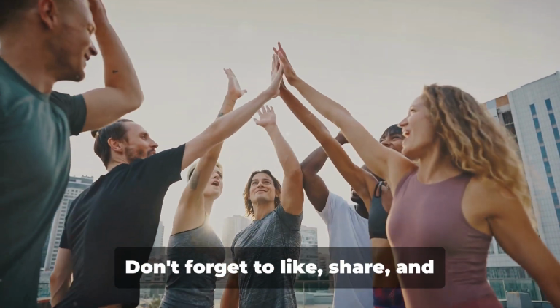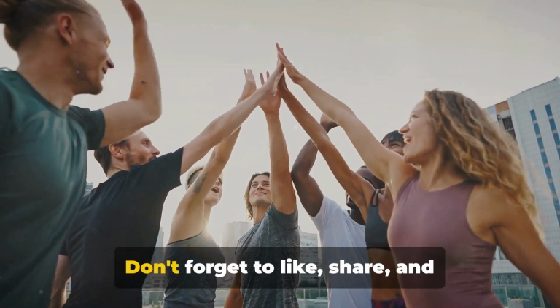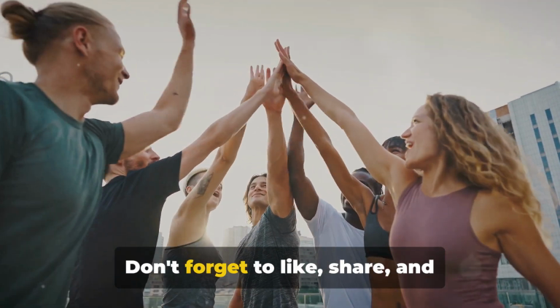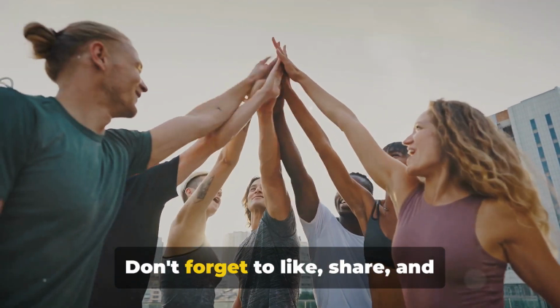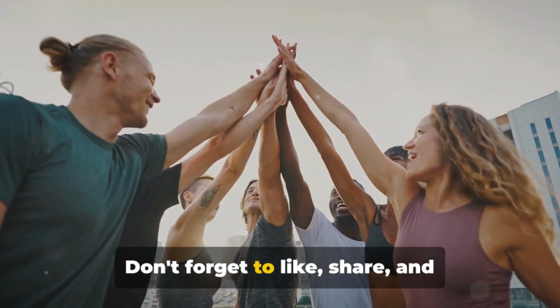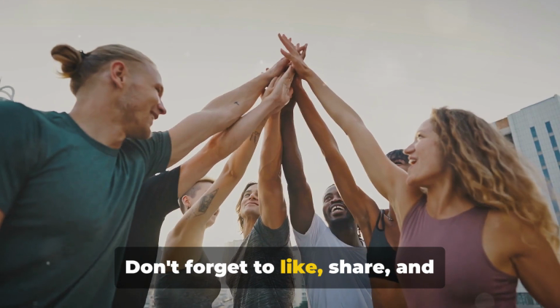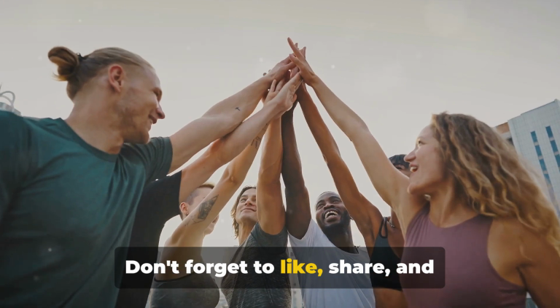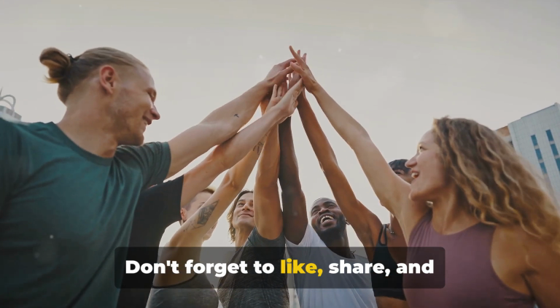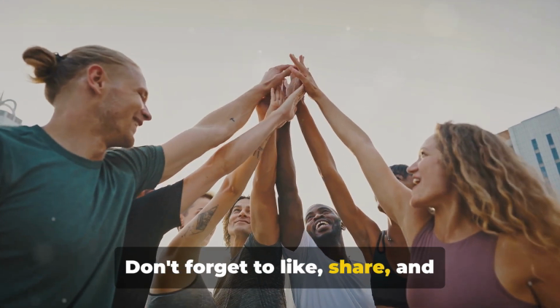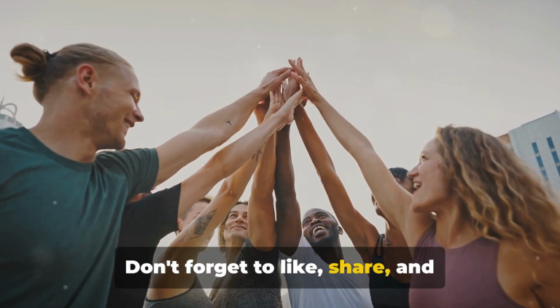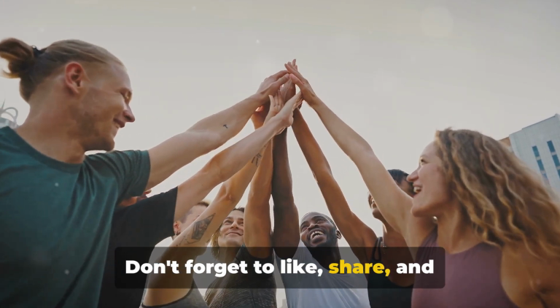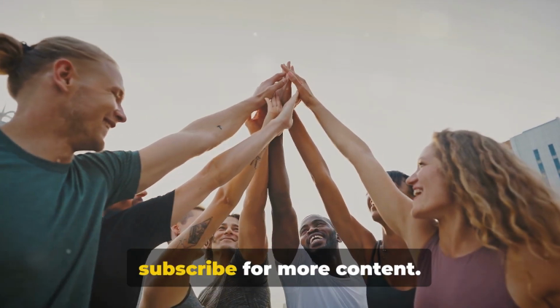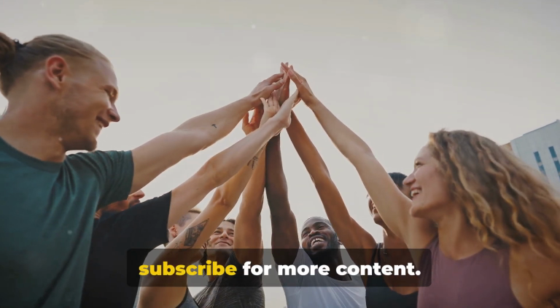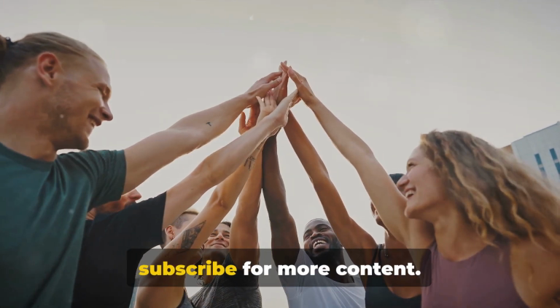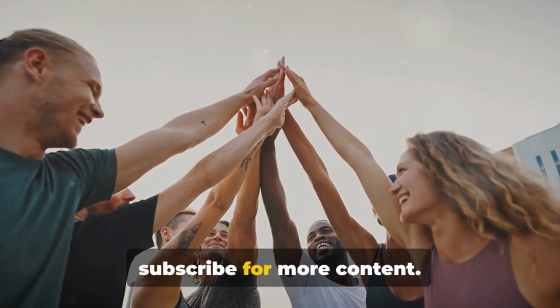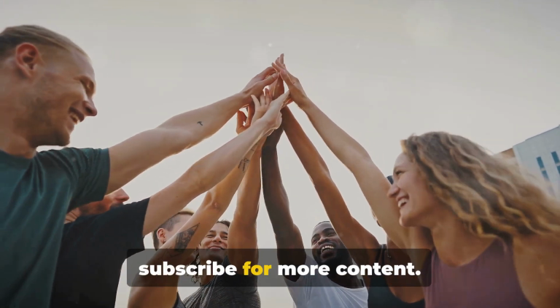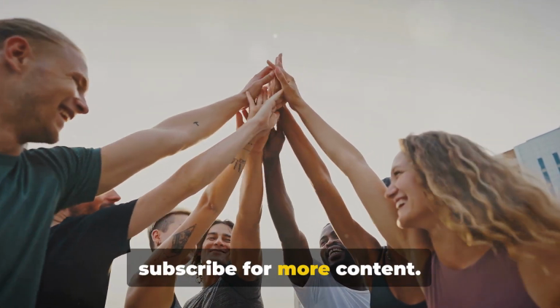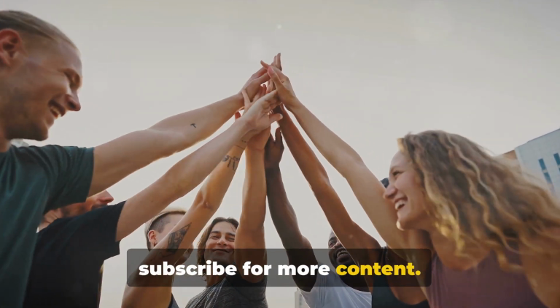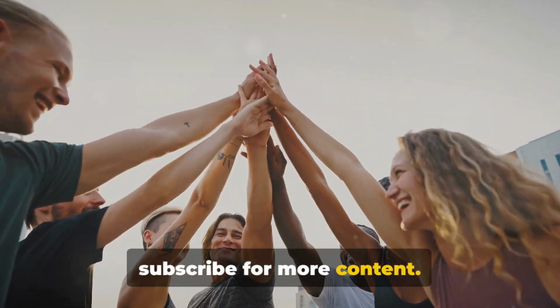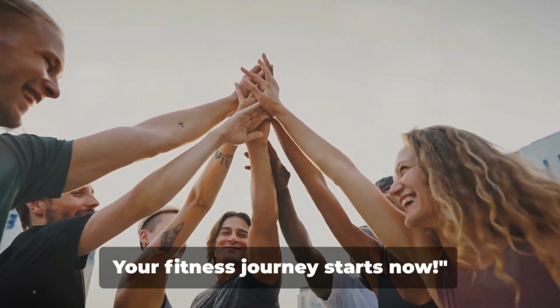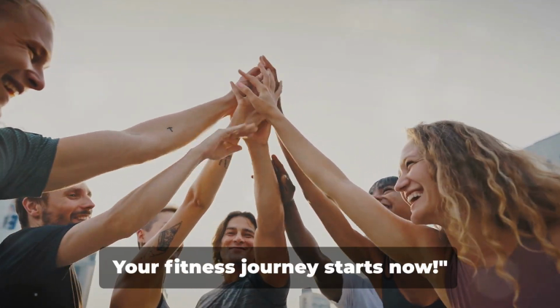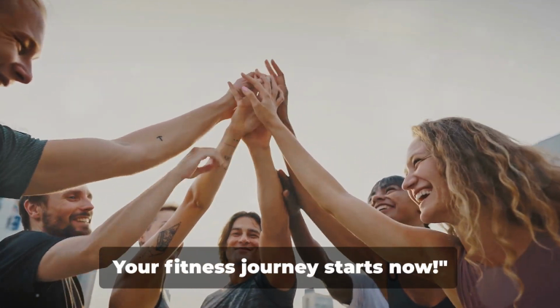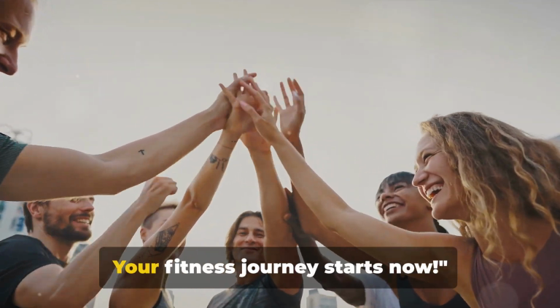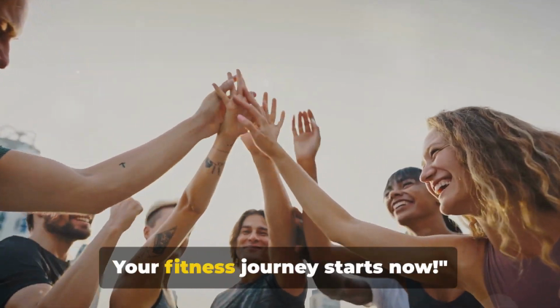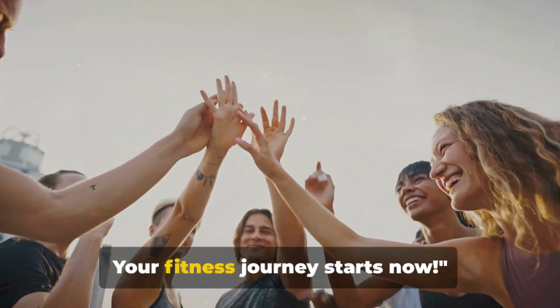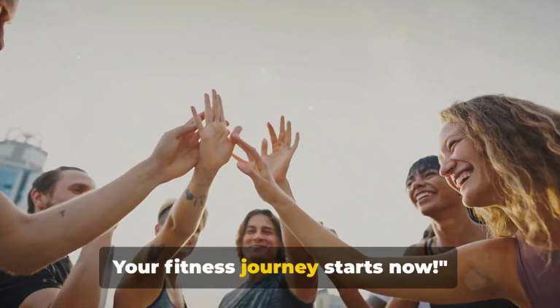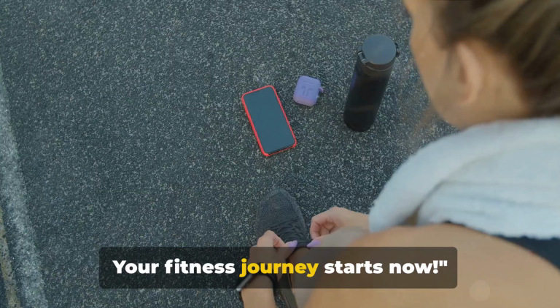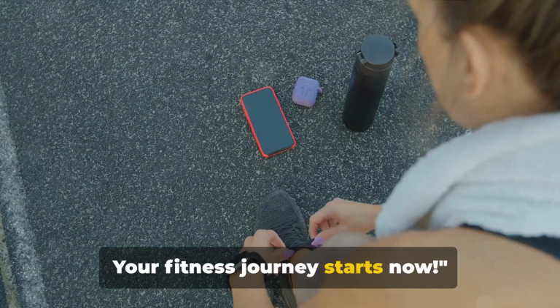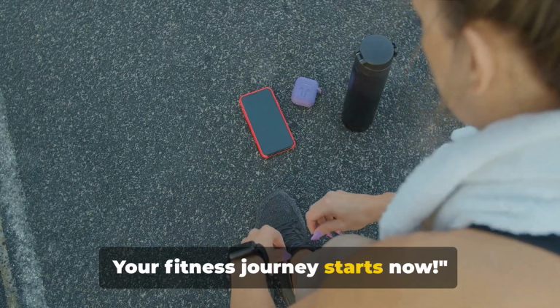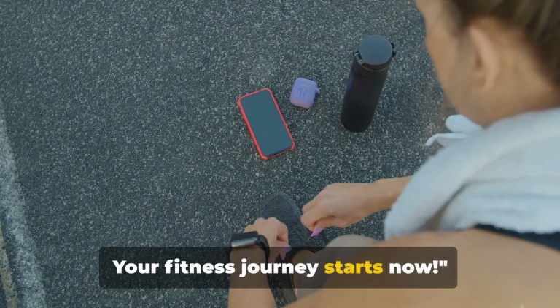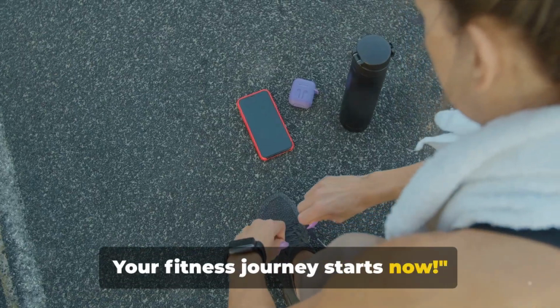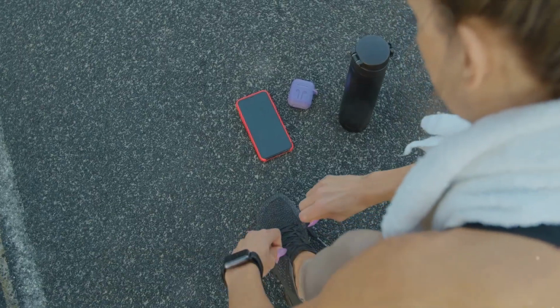Don't forget to like, share, and subscribe for more content. Your fitness journey starts now.